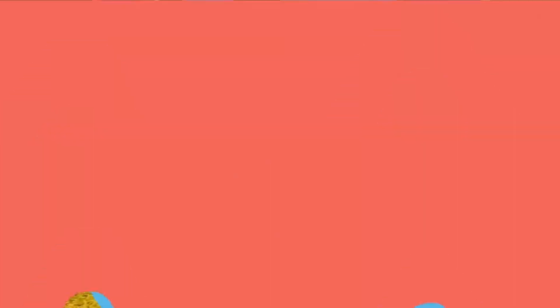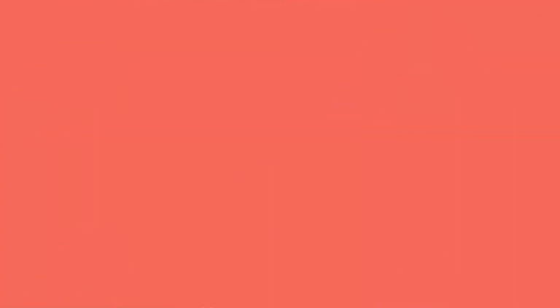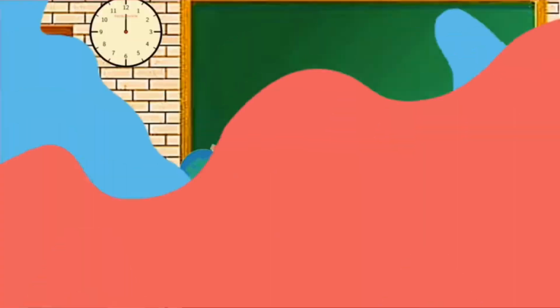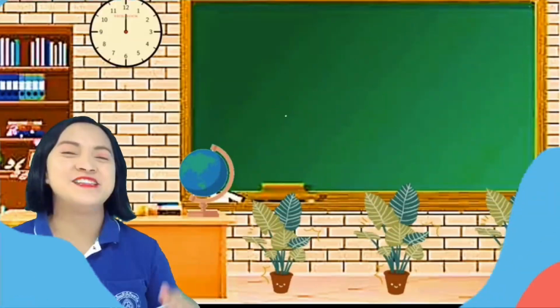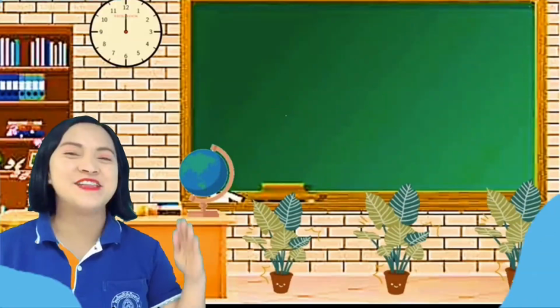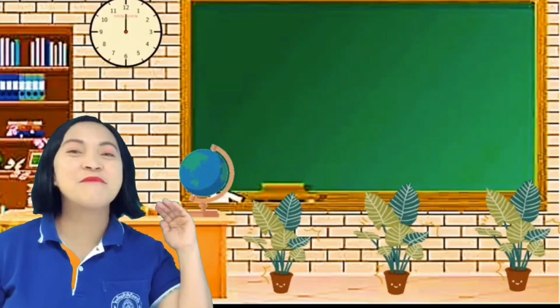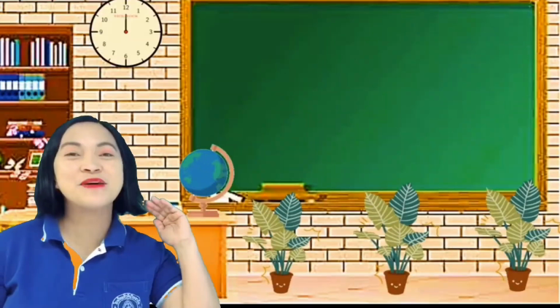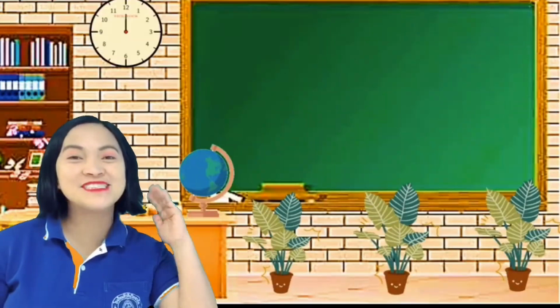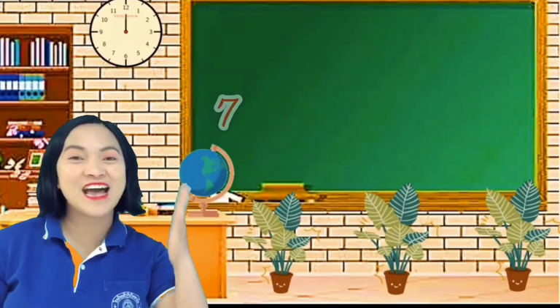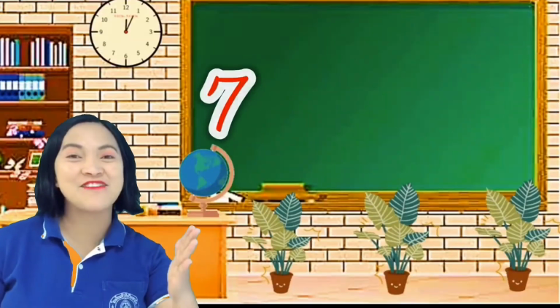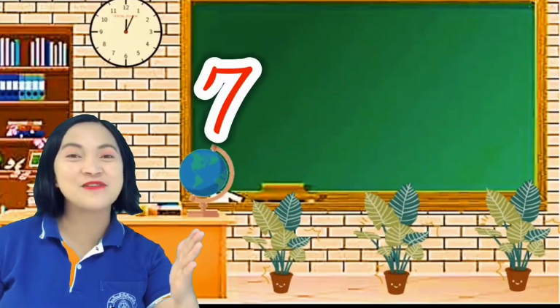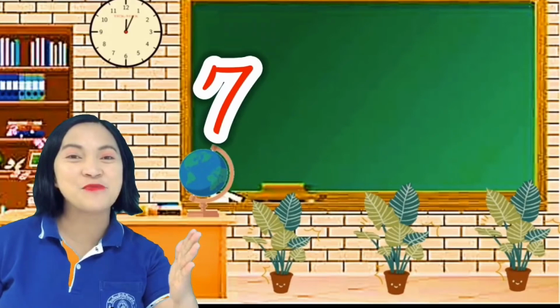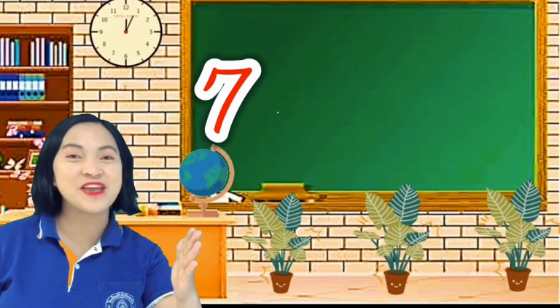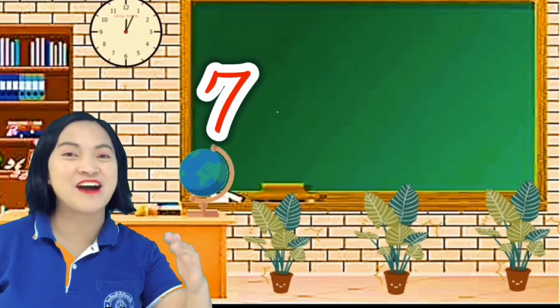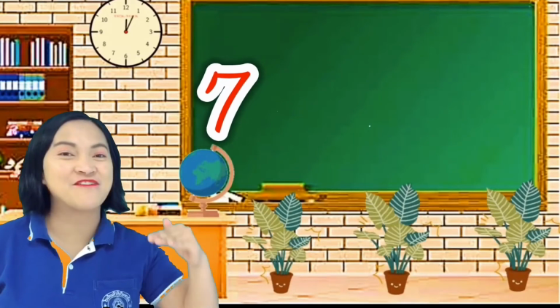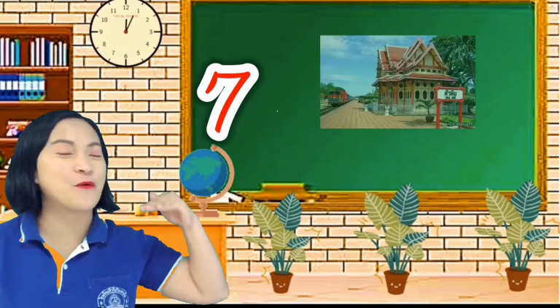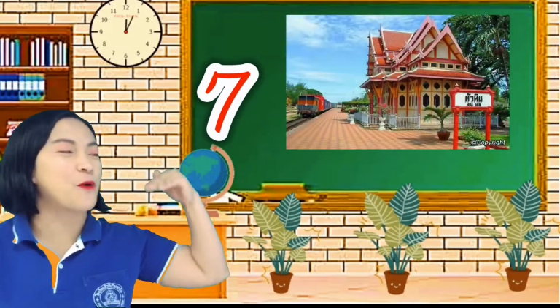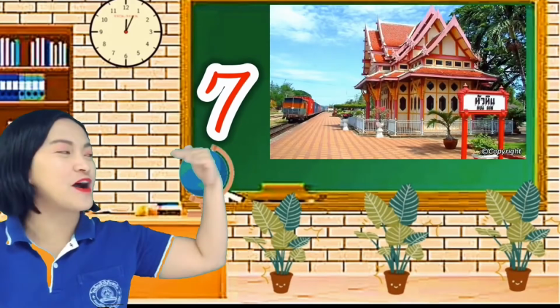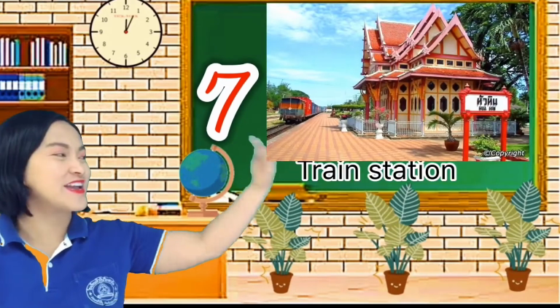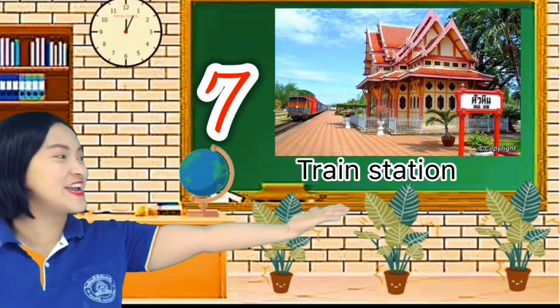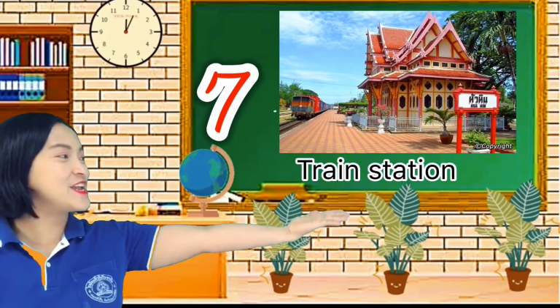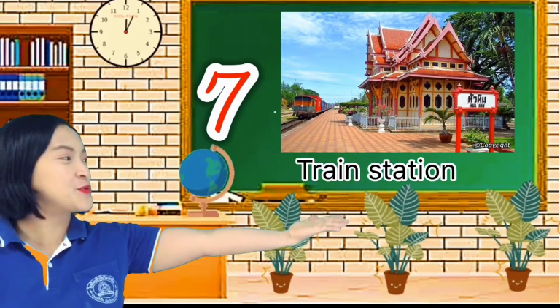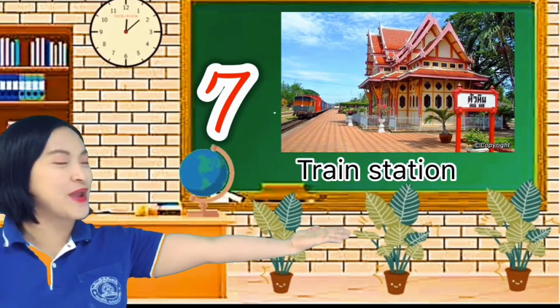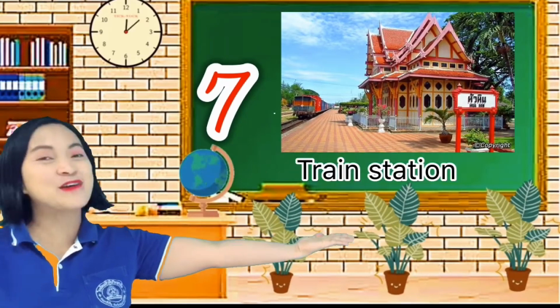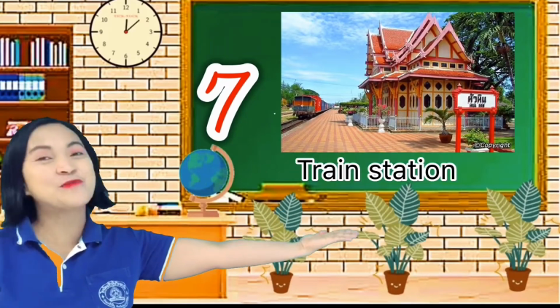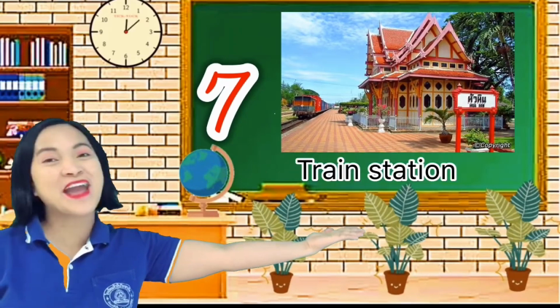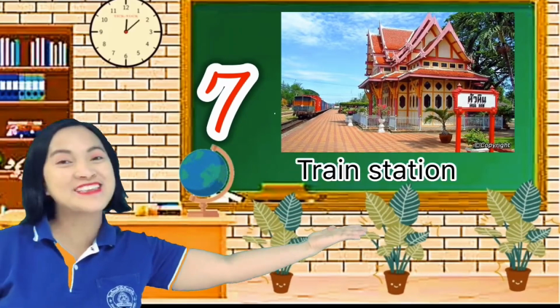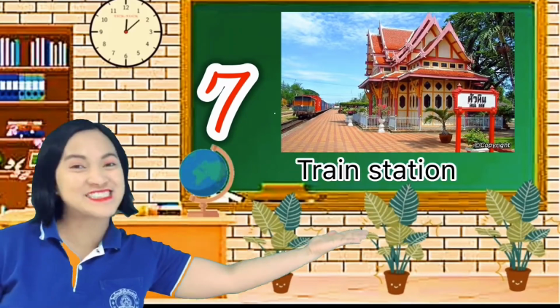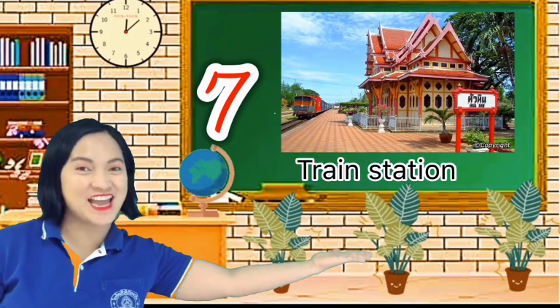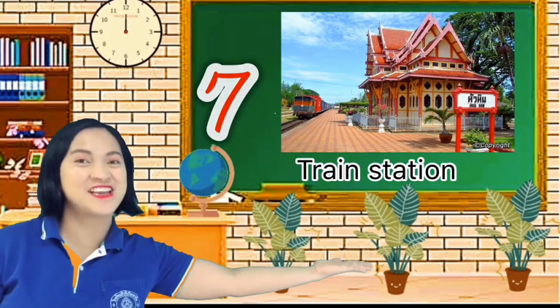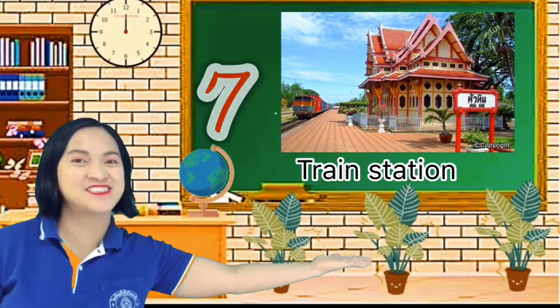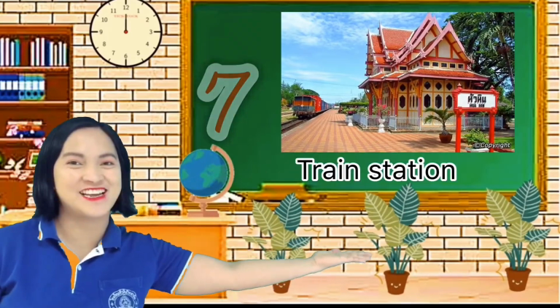Number seven, we have the Hua Hin Railway Station.